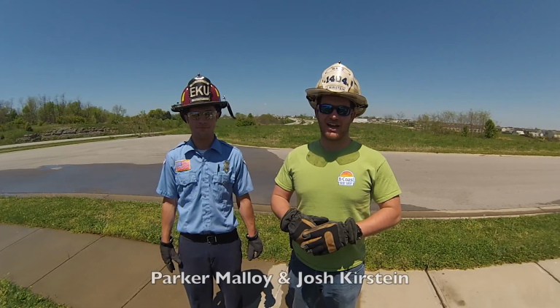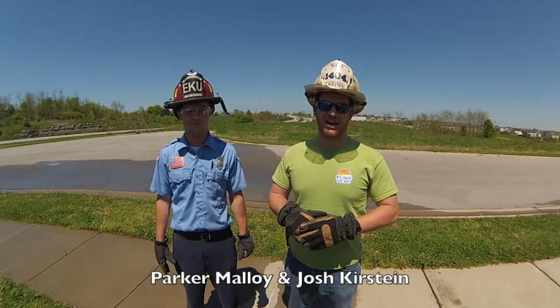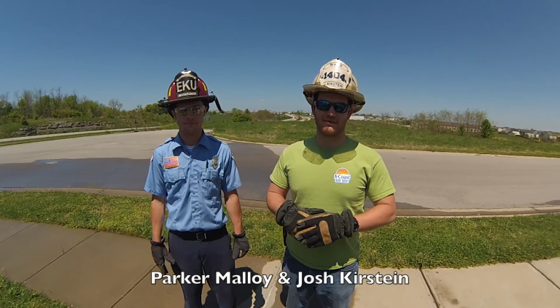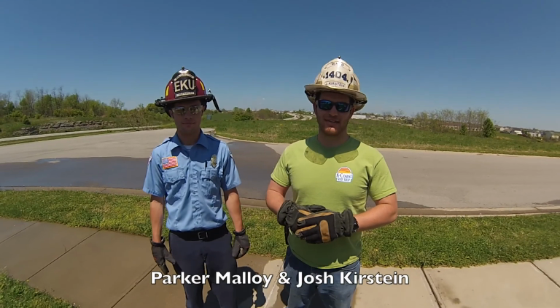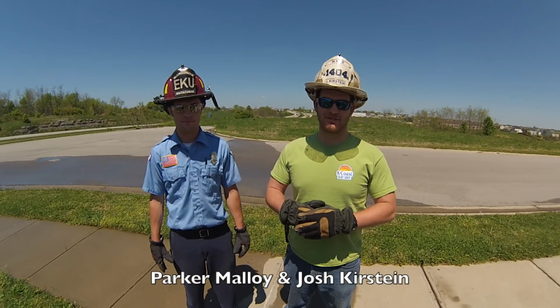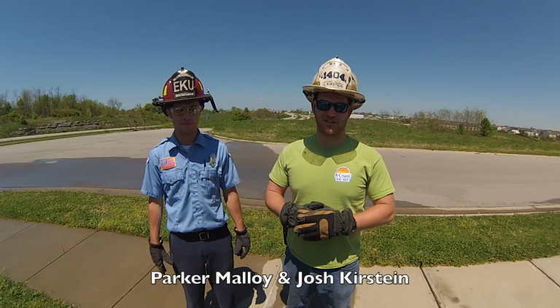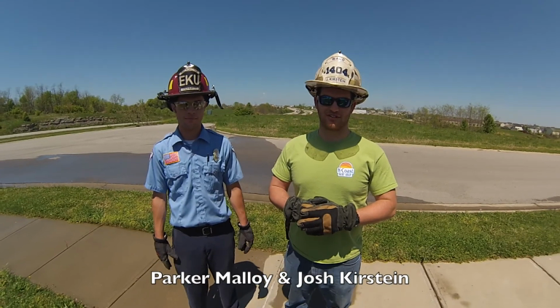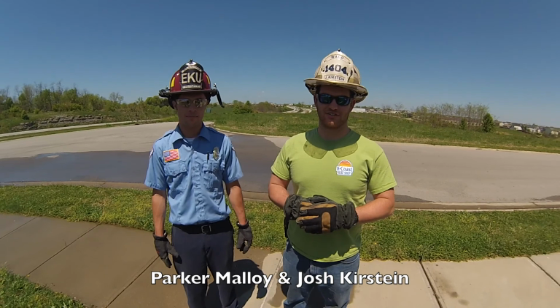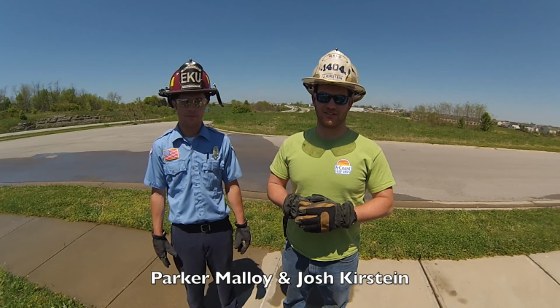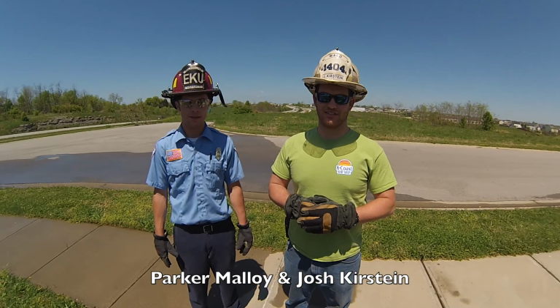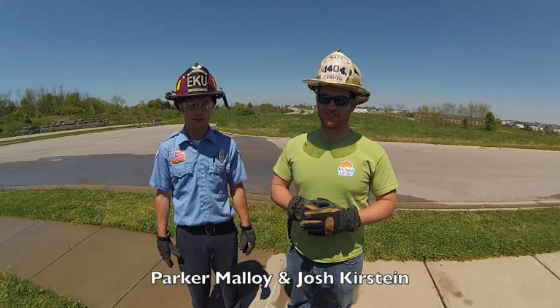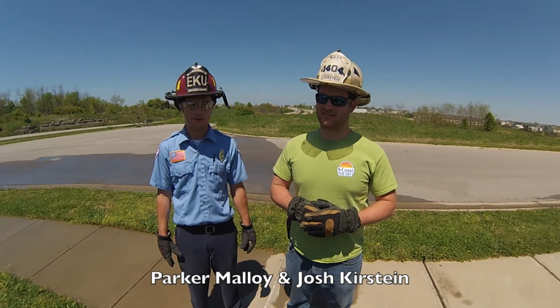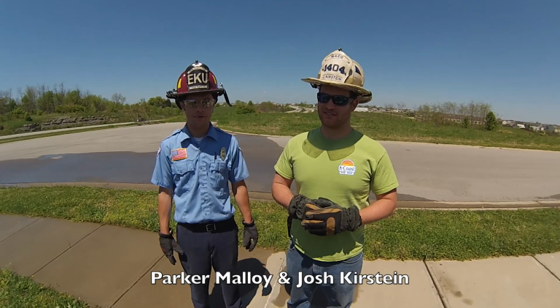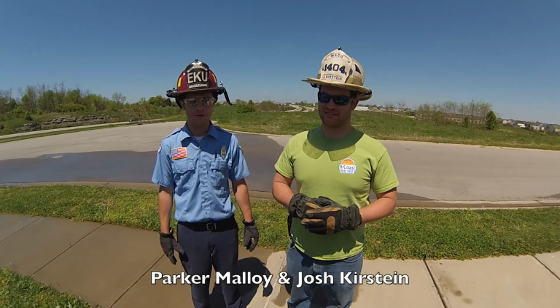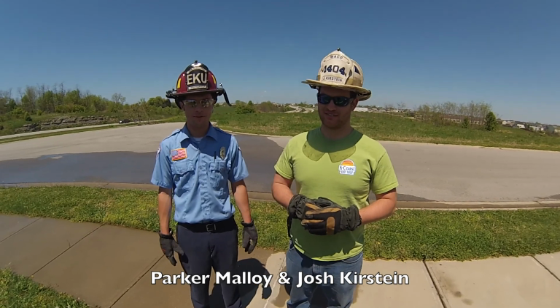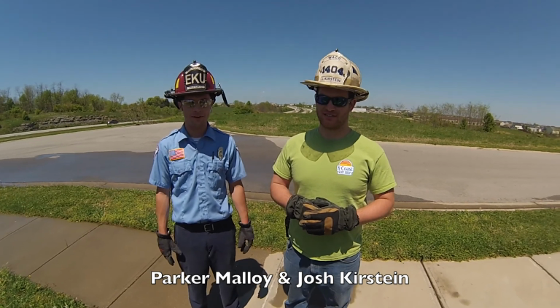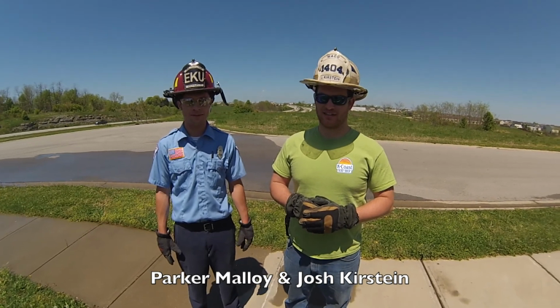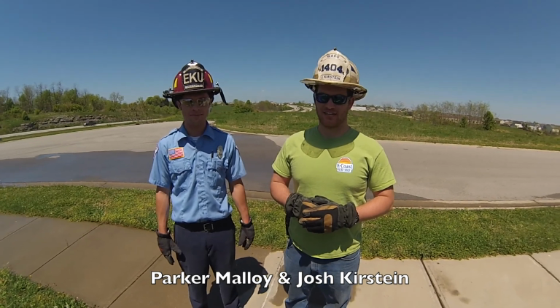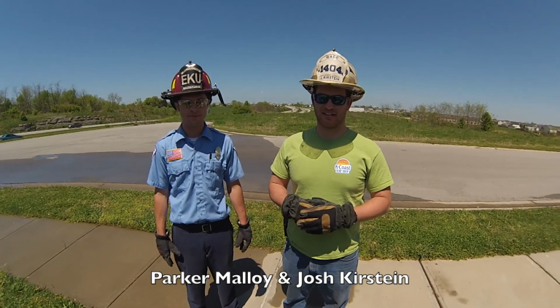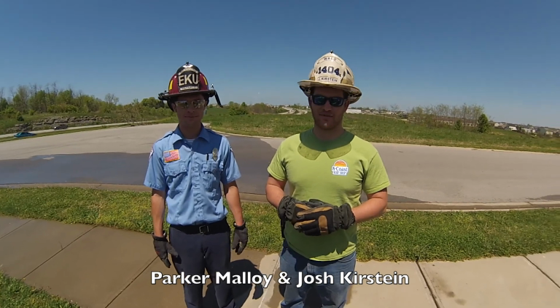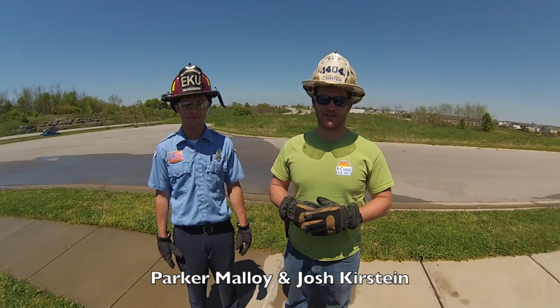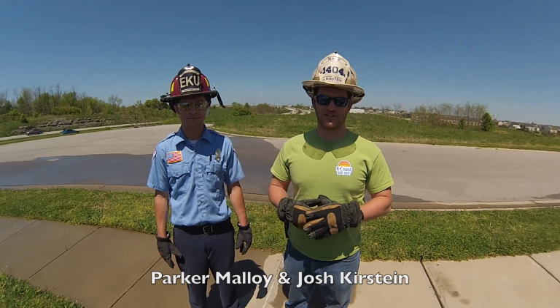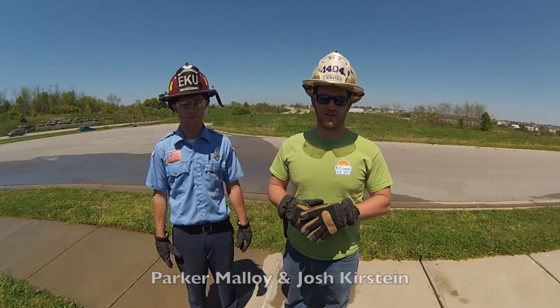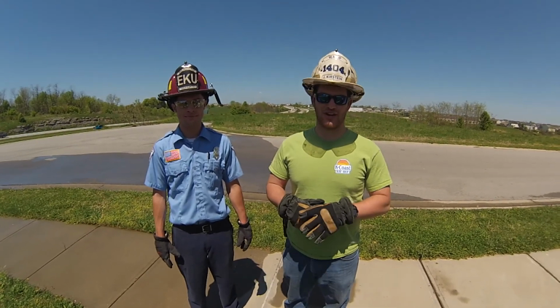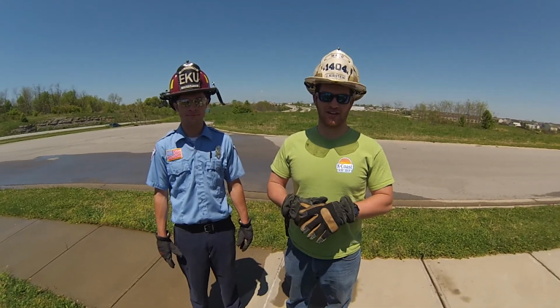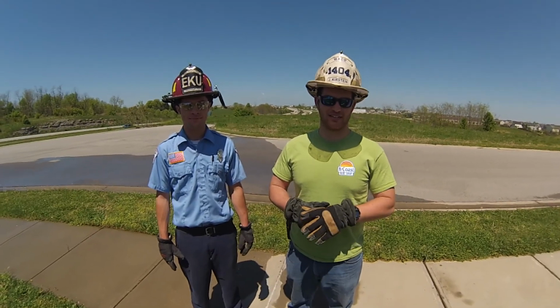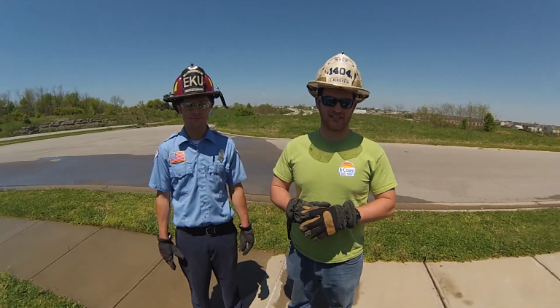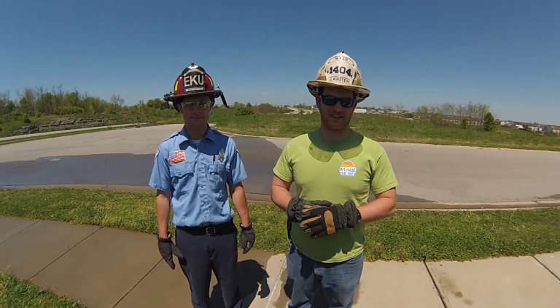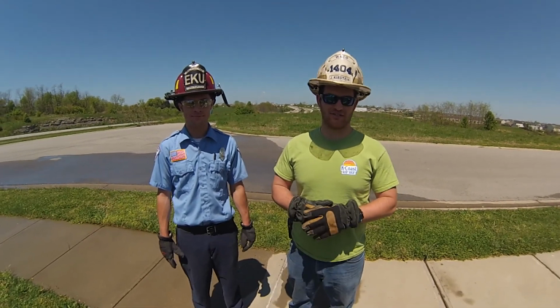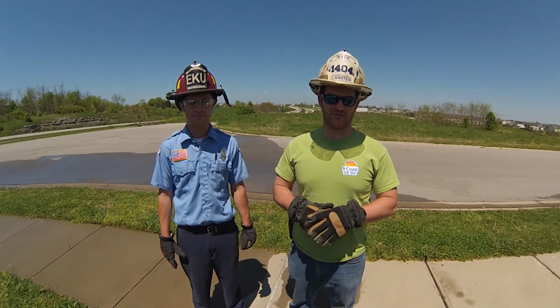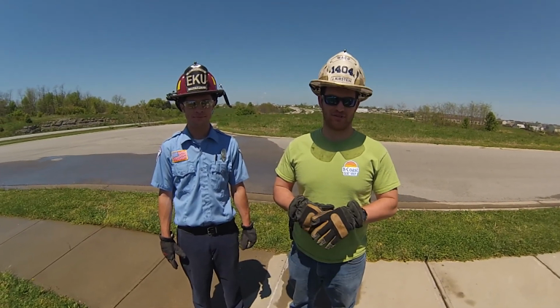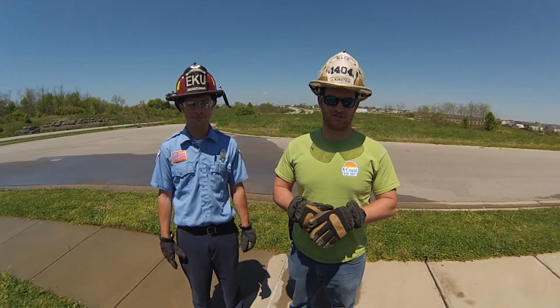Hi, my name is Josh Kirstein and I'm Parker Malloy. Today we're going to show you how to test the hydrant's pressures.